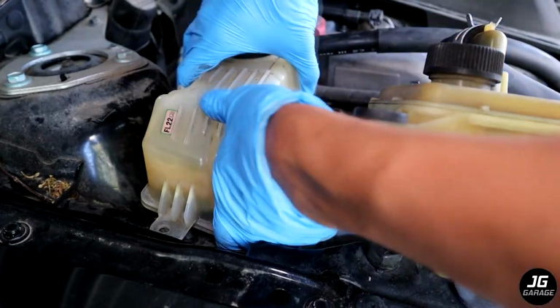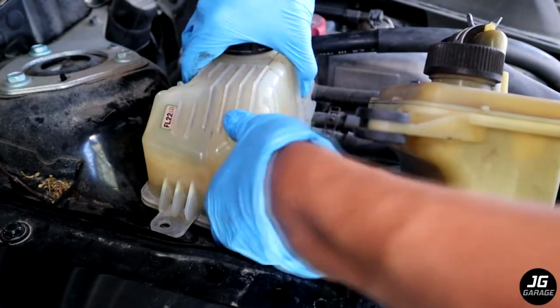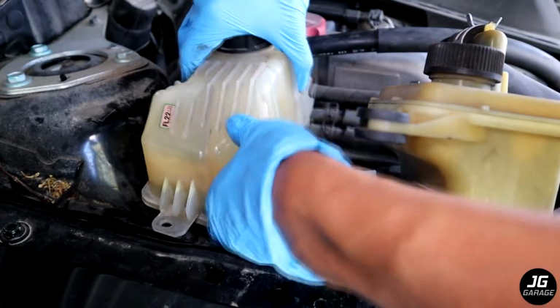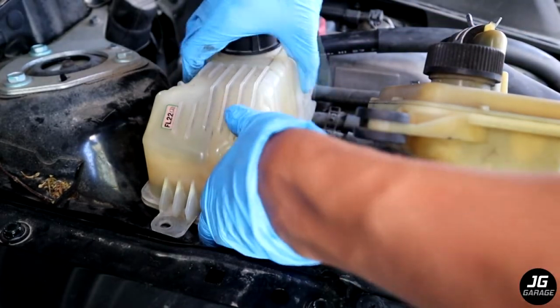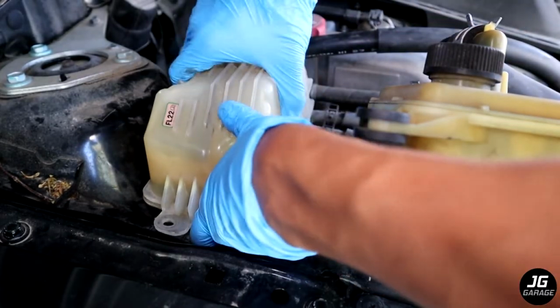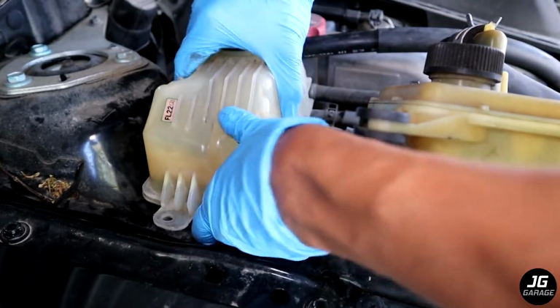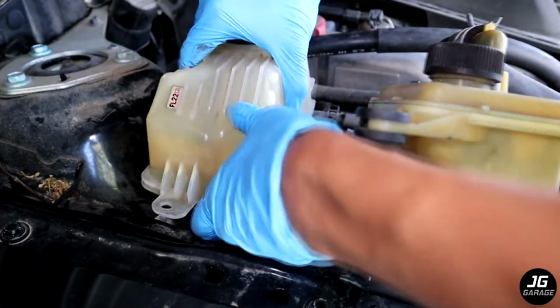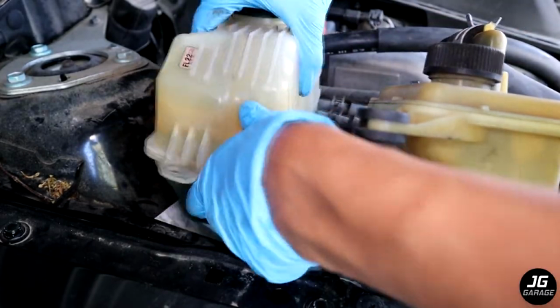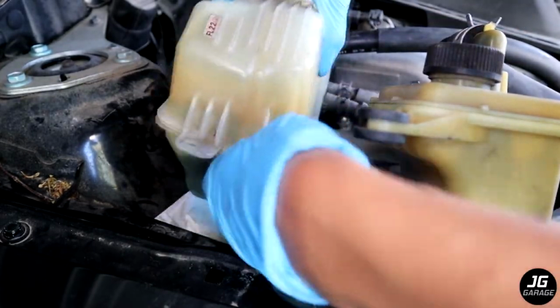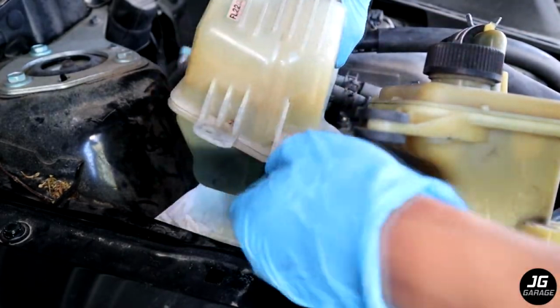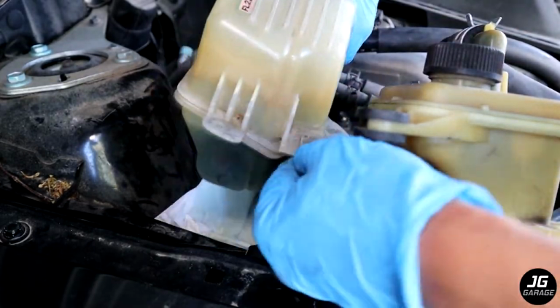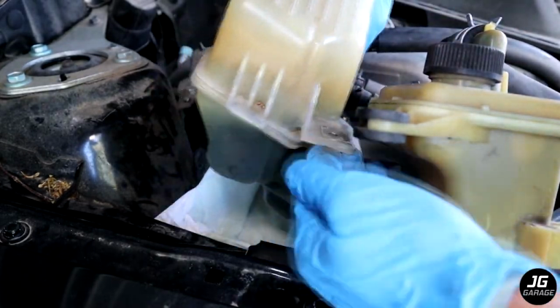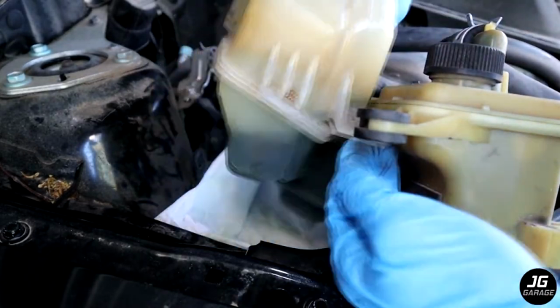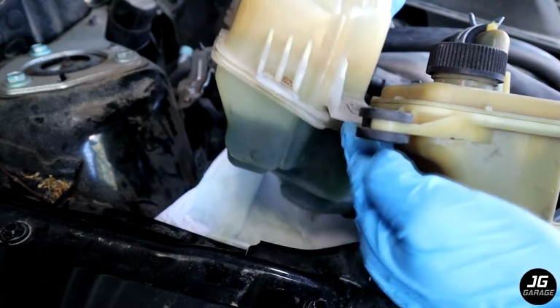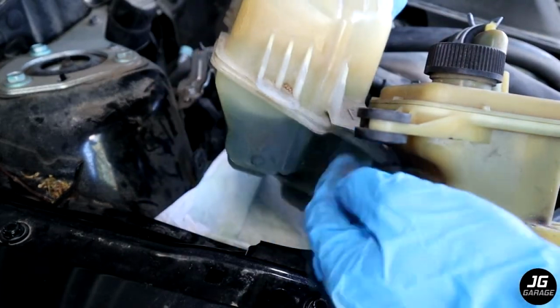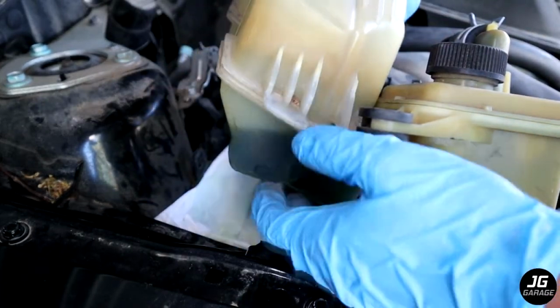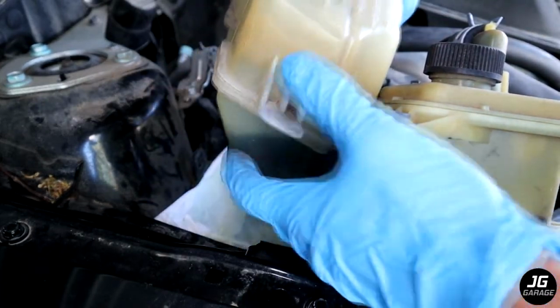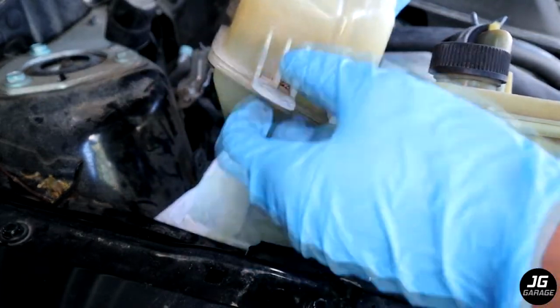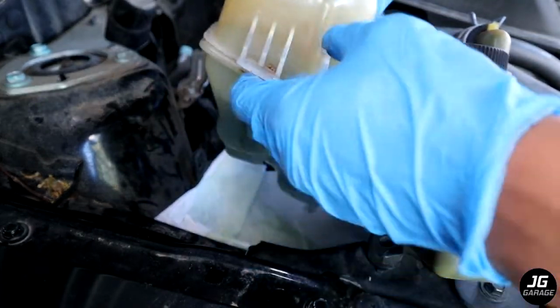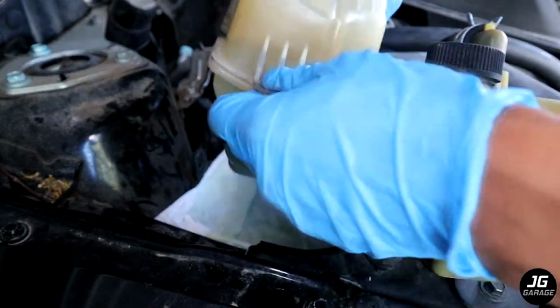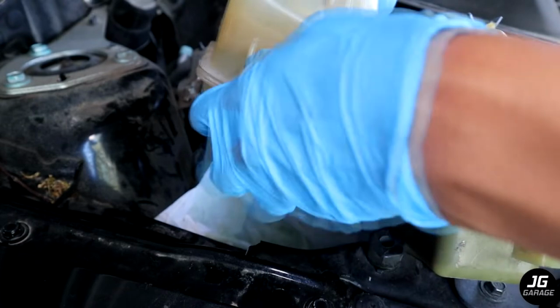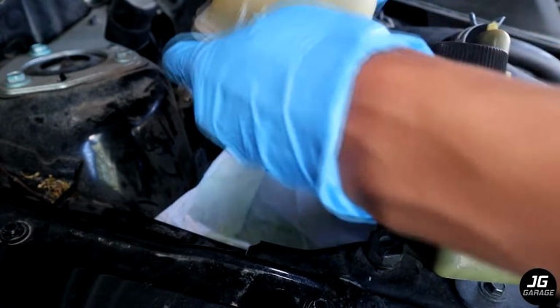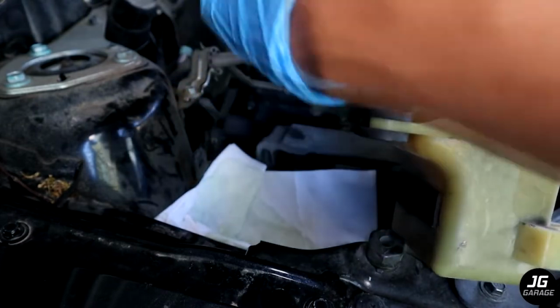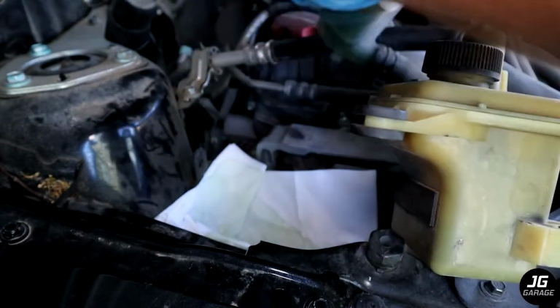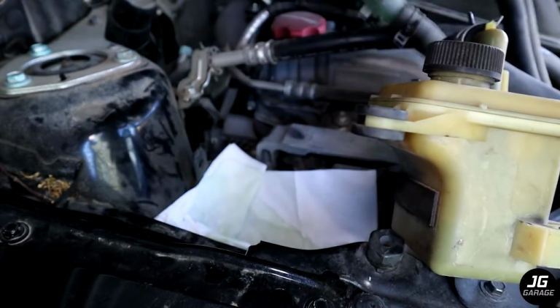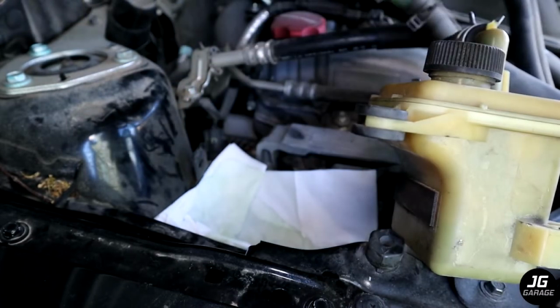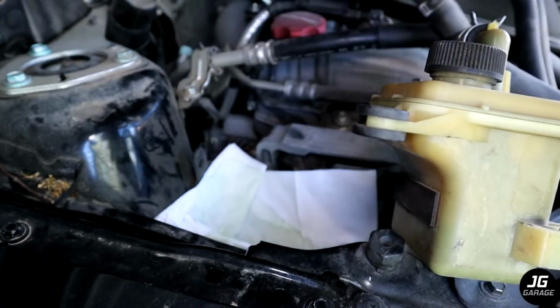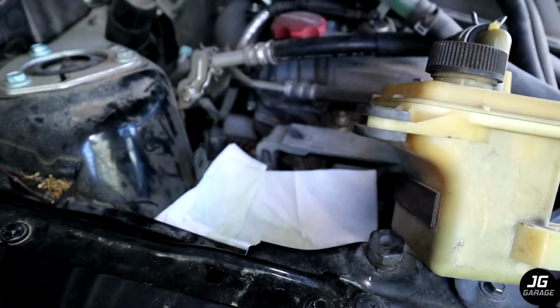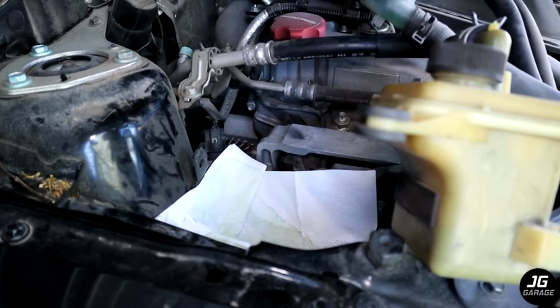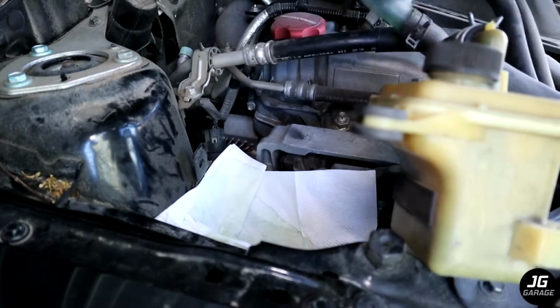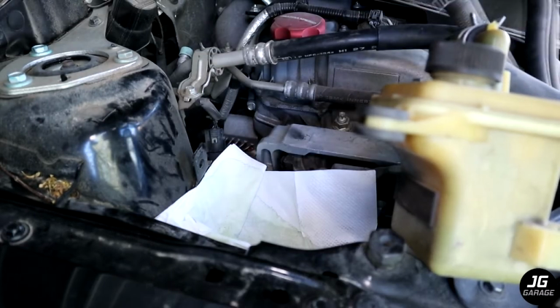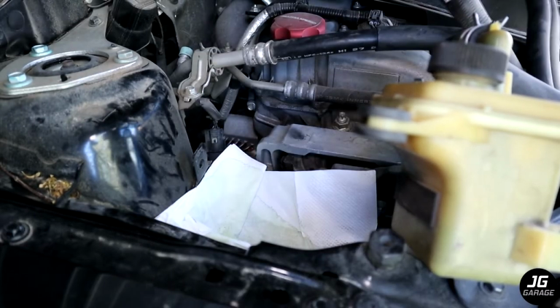Pull up on the coolant reservoir to remove it. You may need to pry the tab if it doesn't want to come out. Then put the reservoir aside.